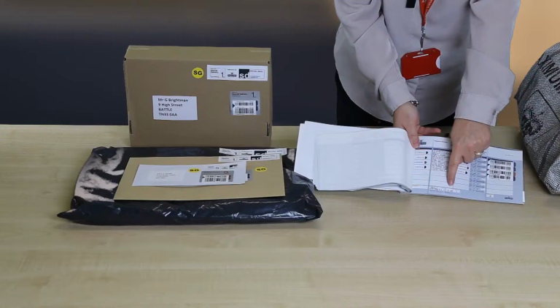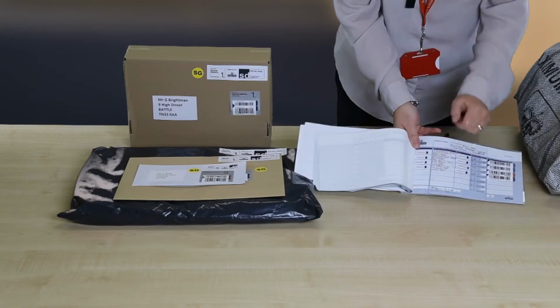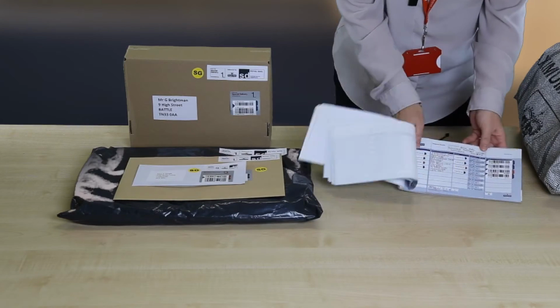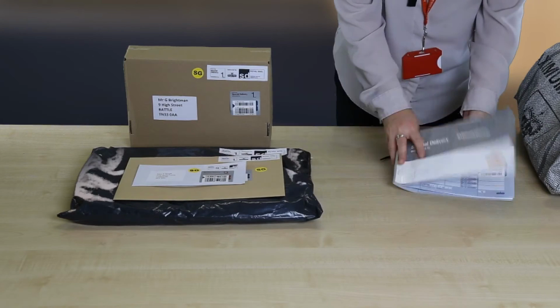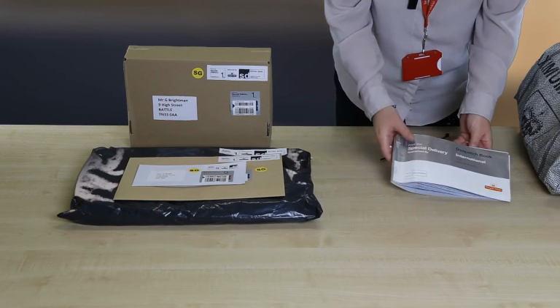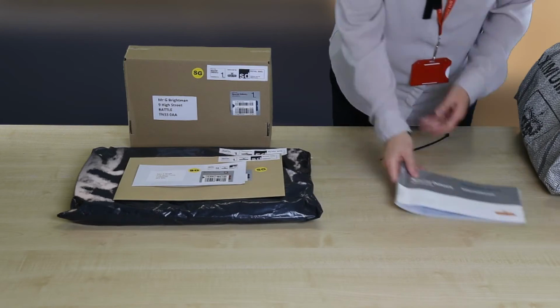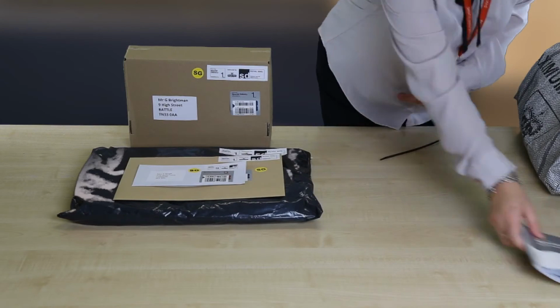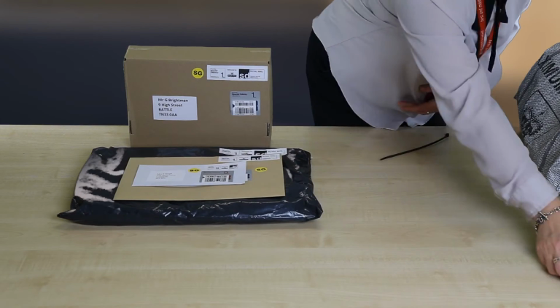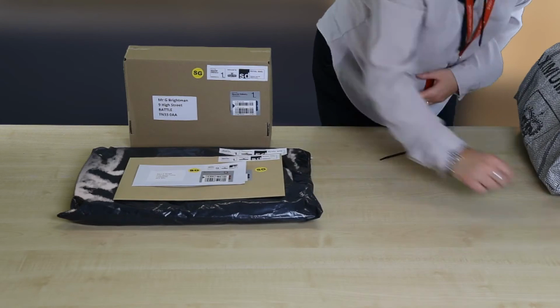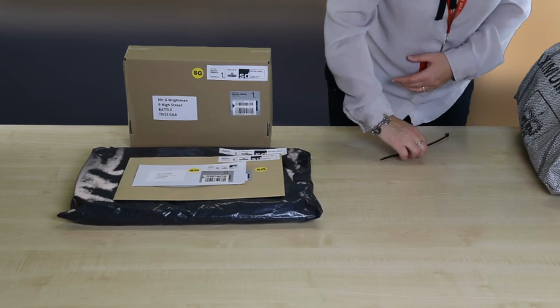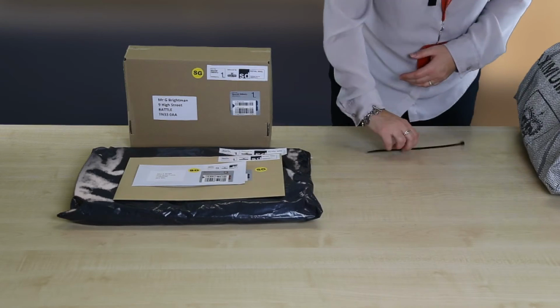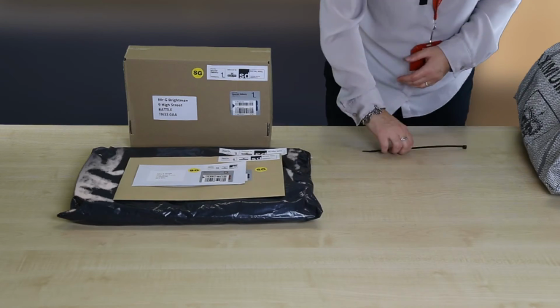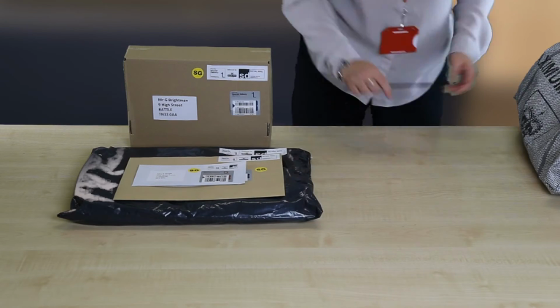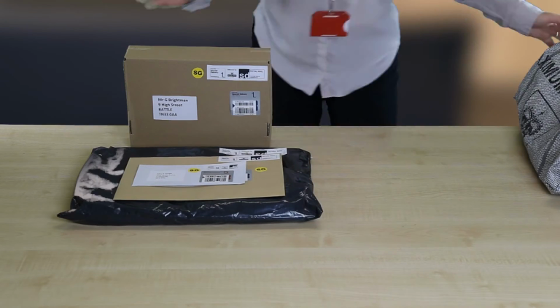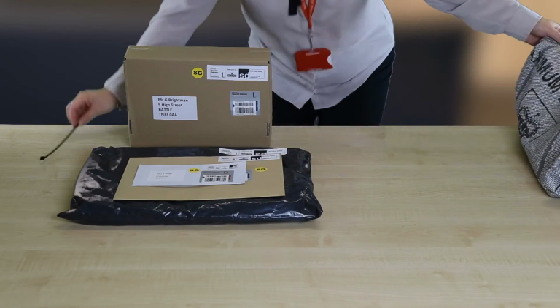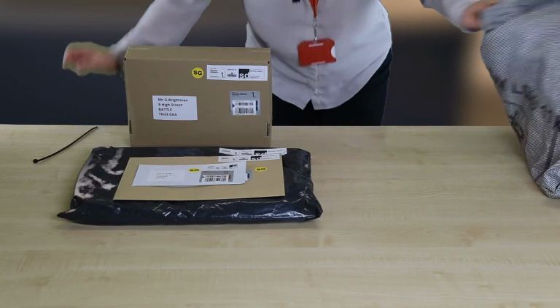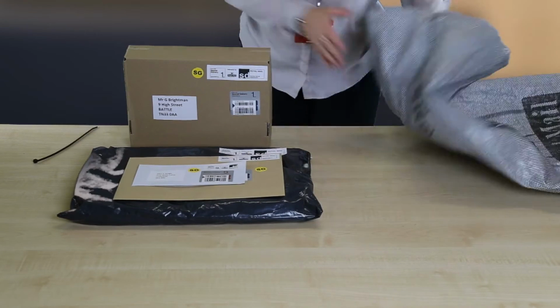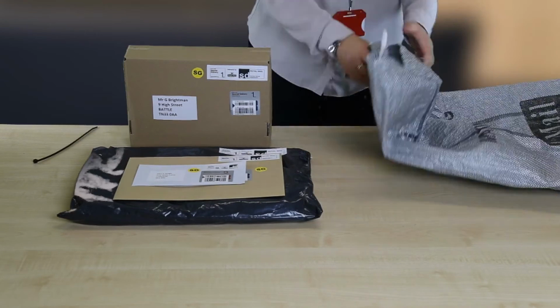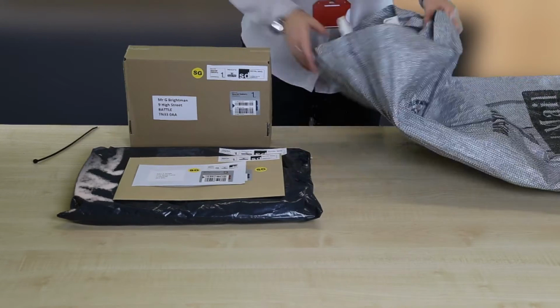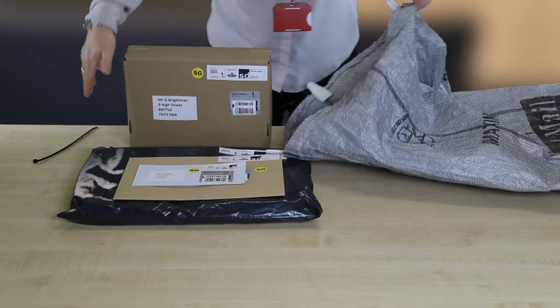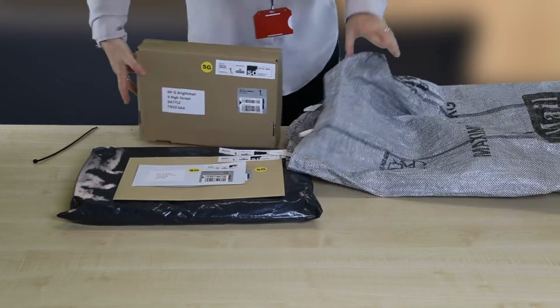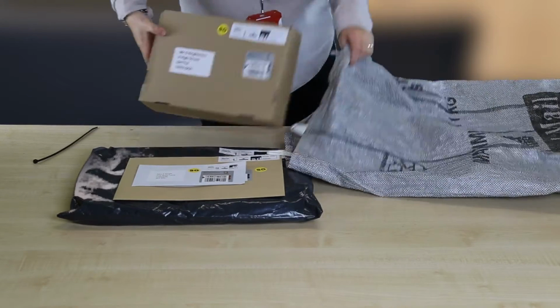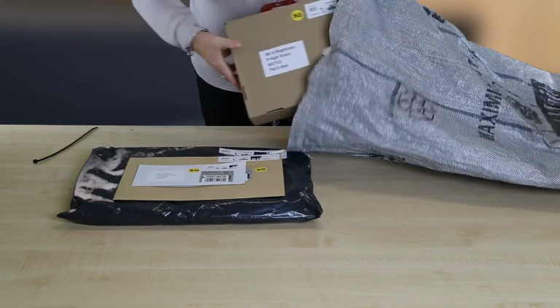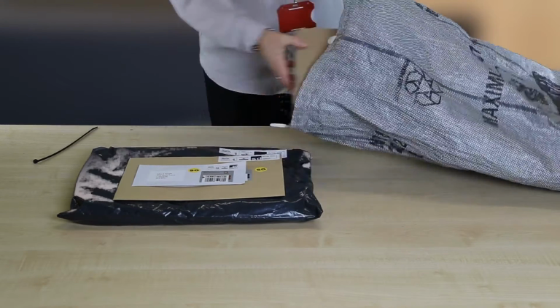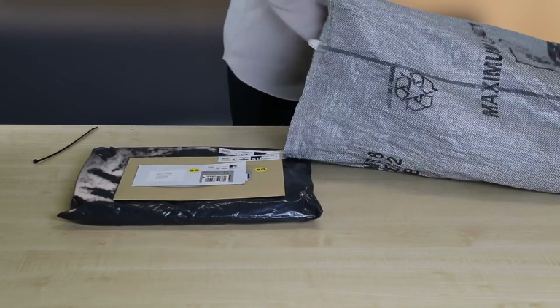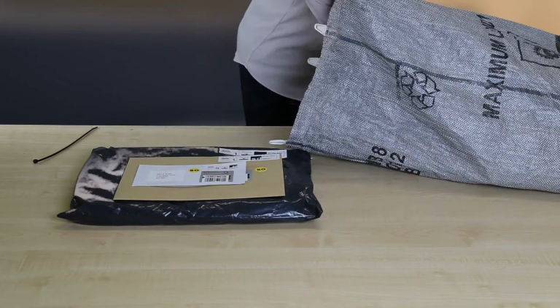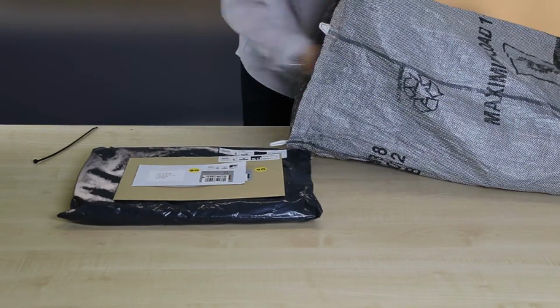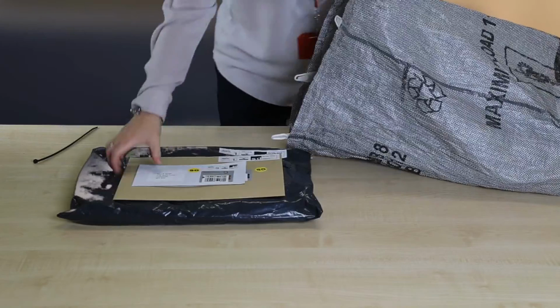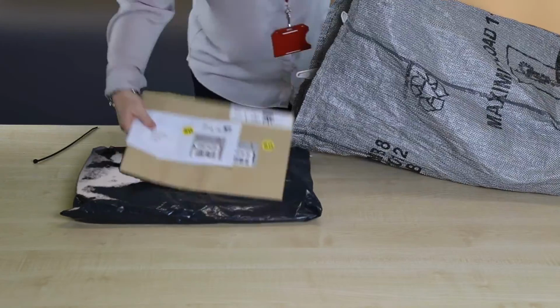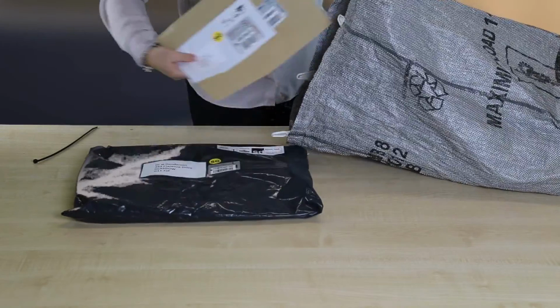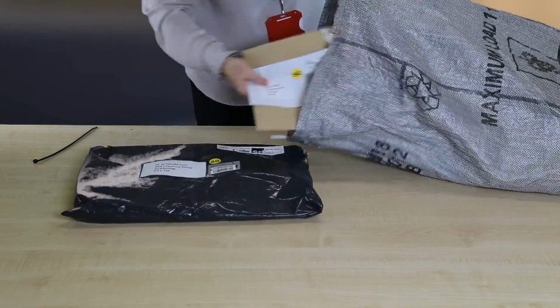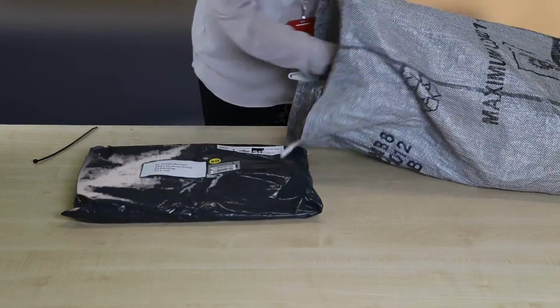Place your items into bags and keep your Saturday Guaranteed mail separate from all other types of mail you are sending.